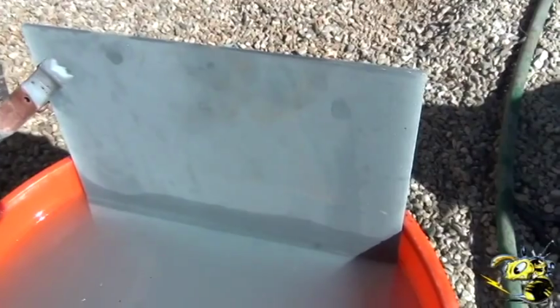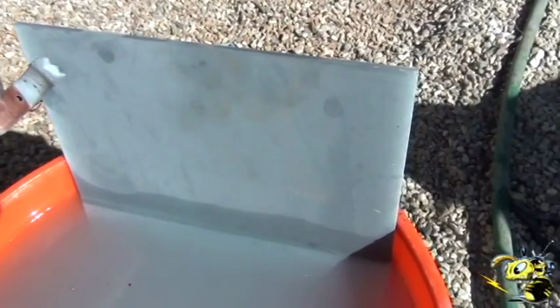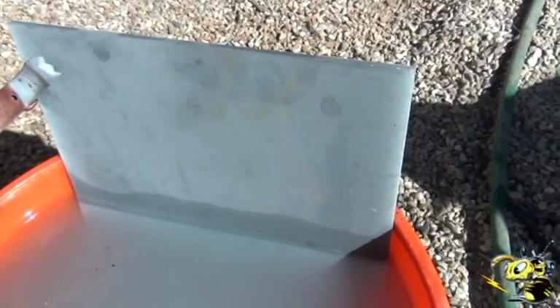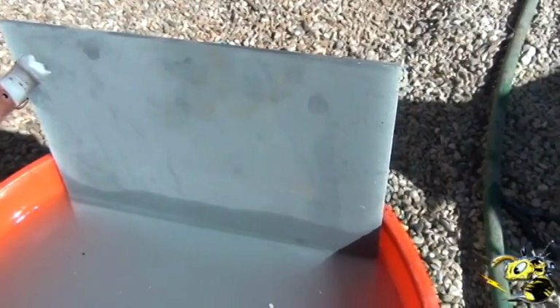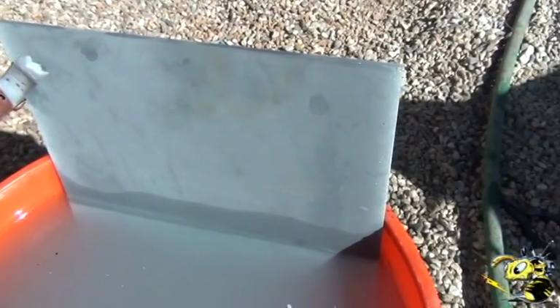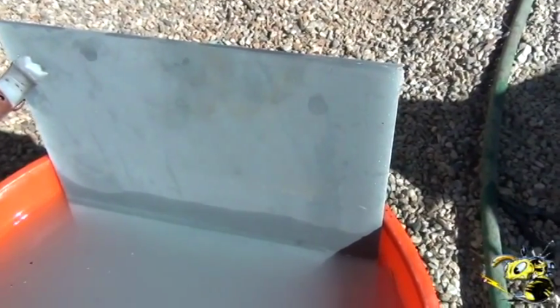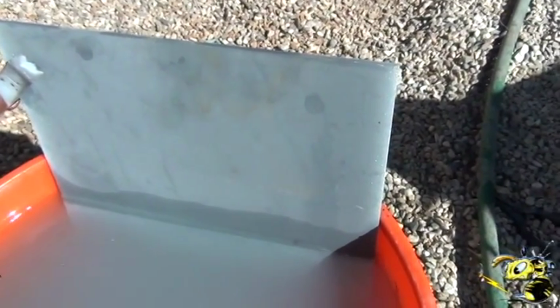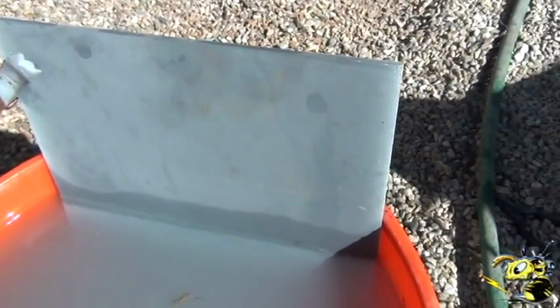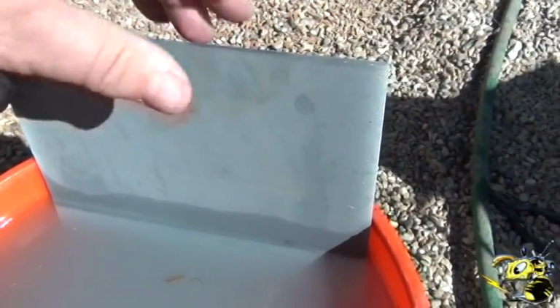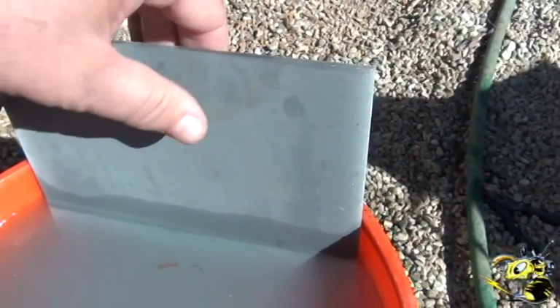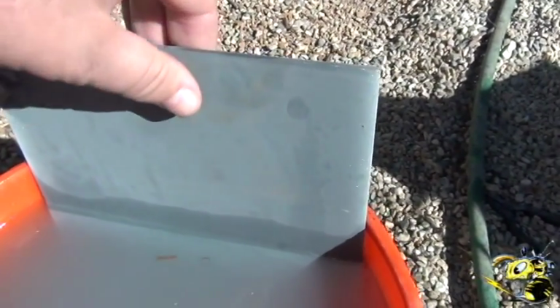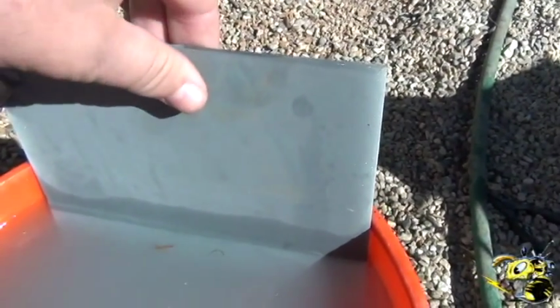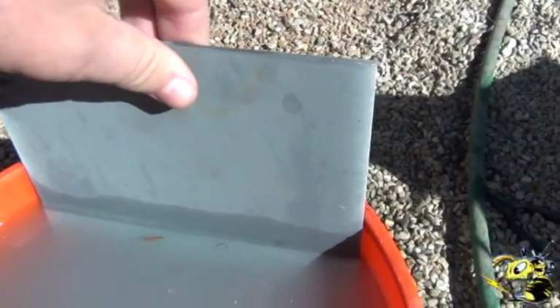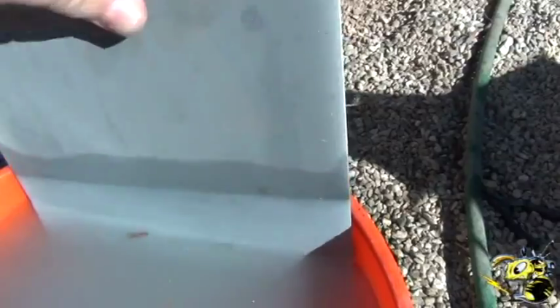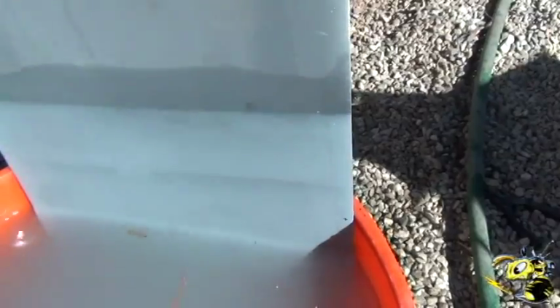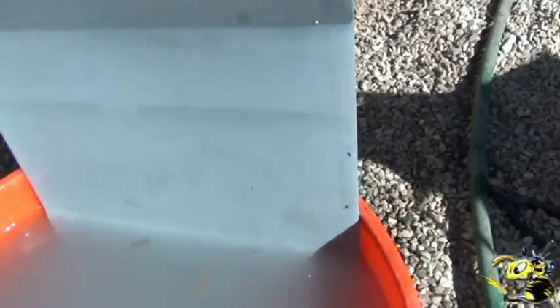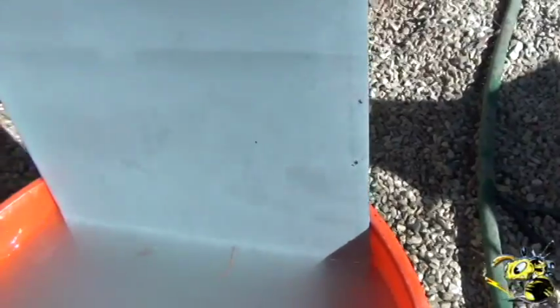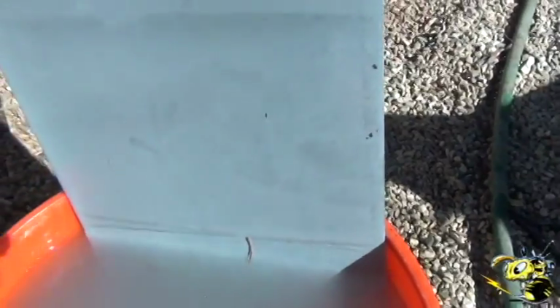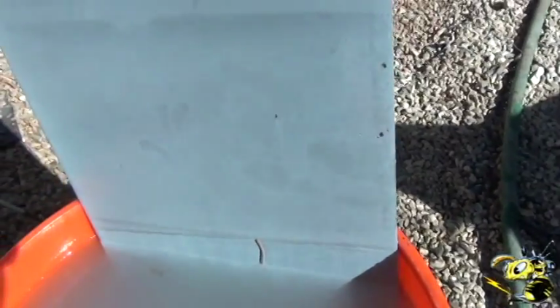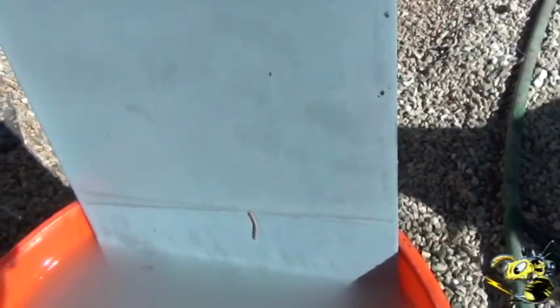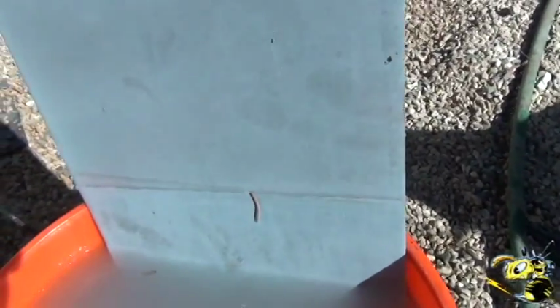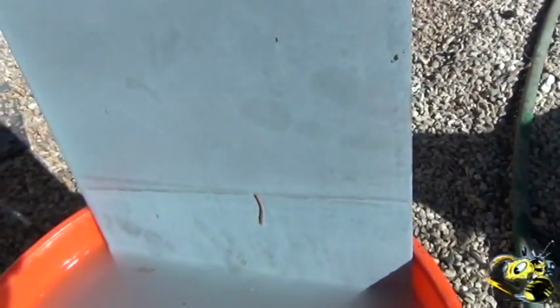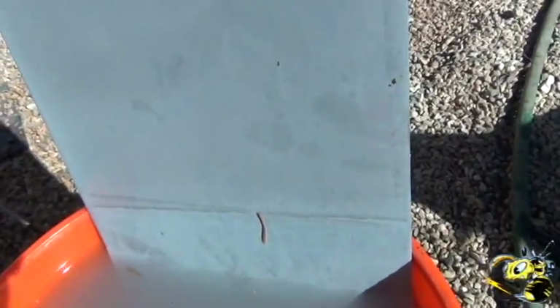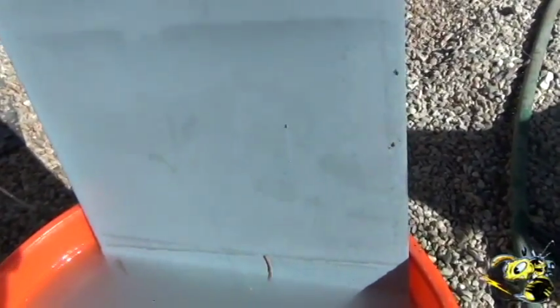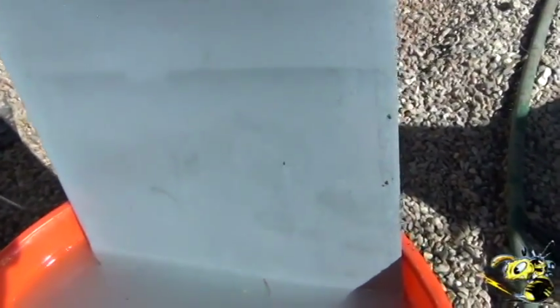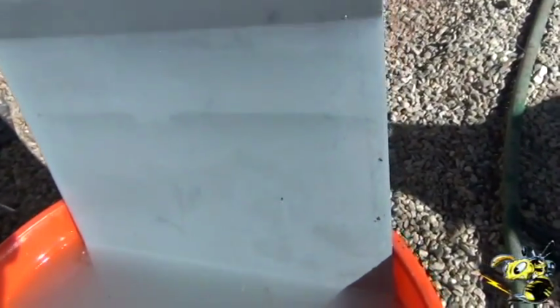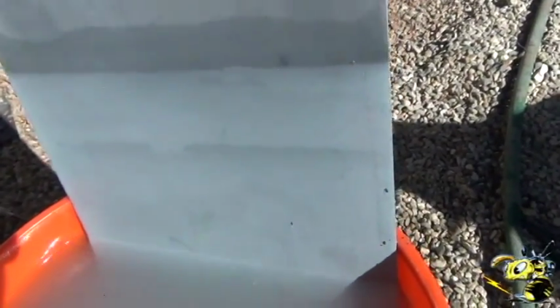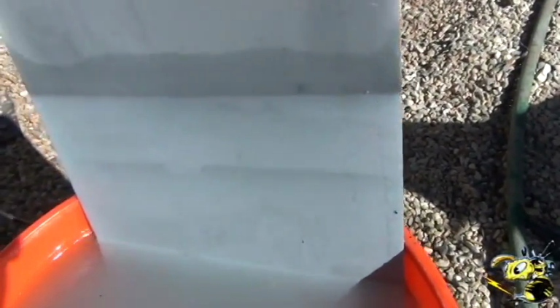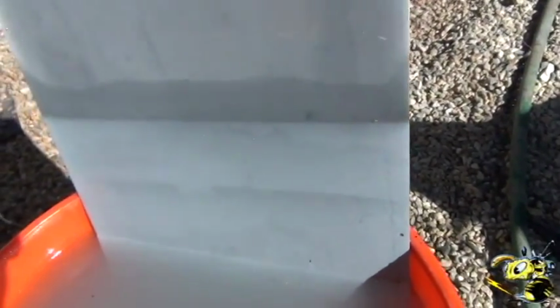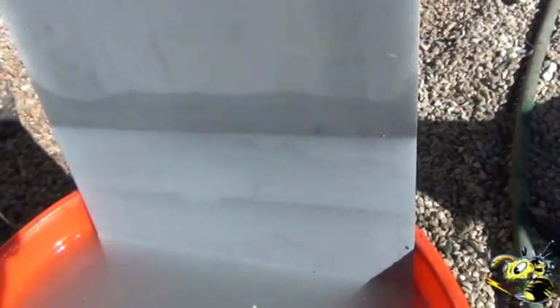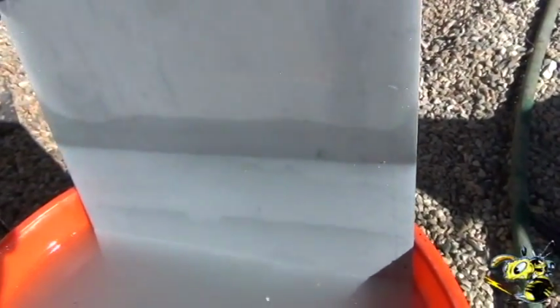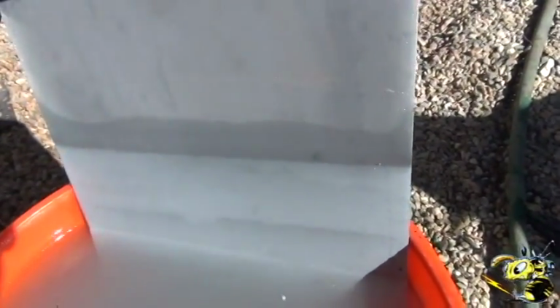Here's the plate a few hours later — we flipped it and it's got a really nice coat of zinc on there.